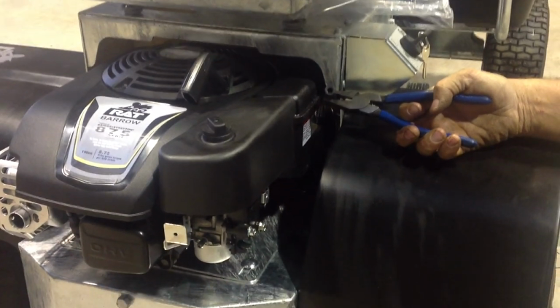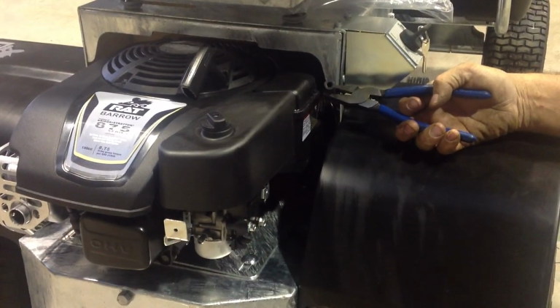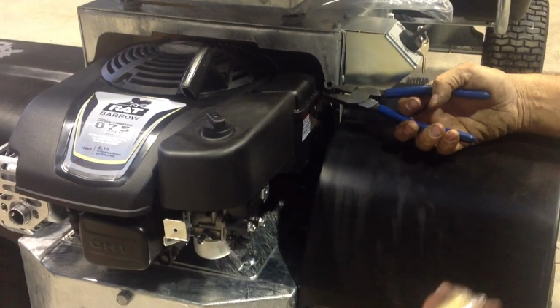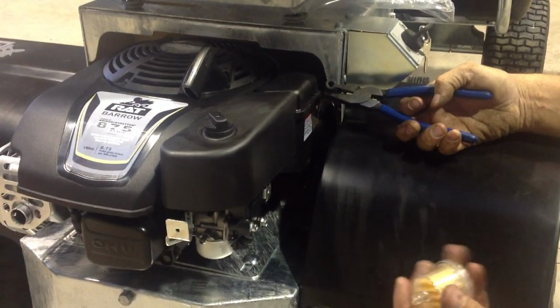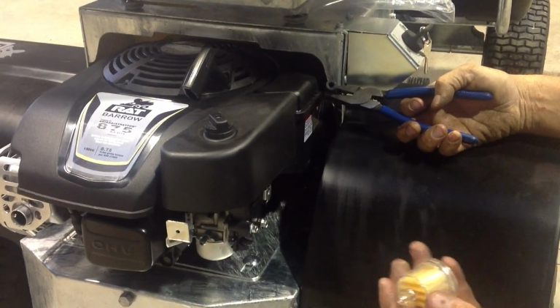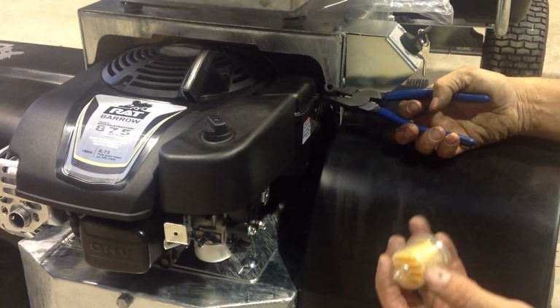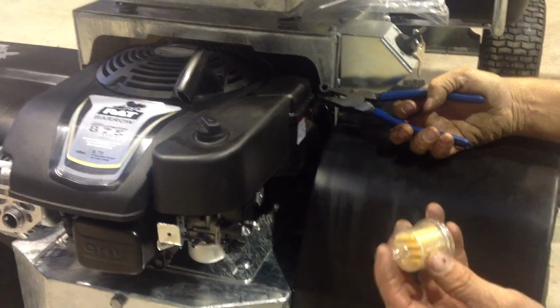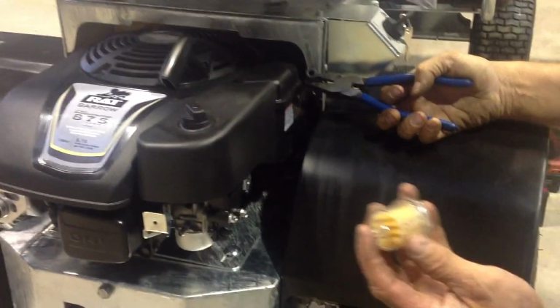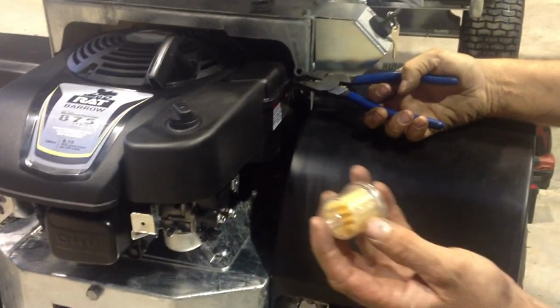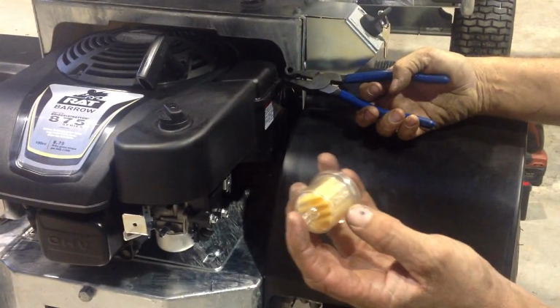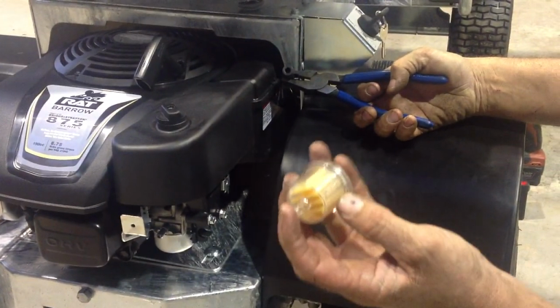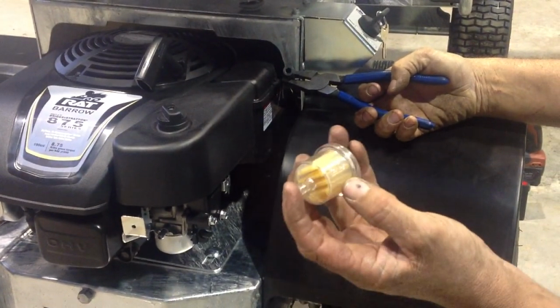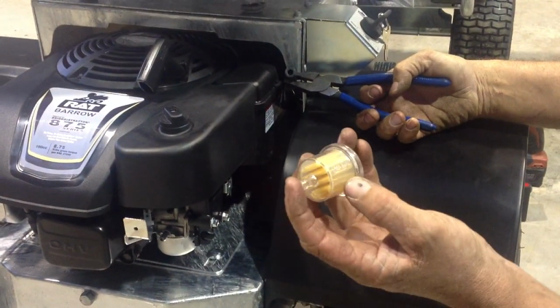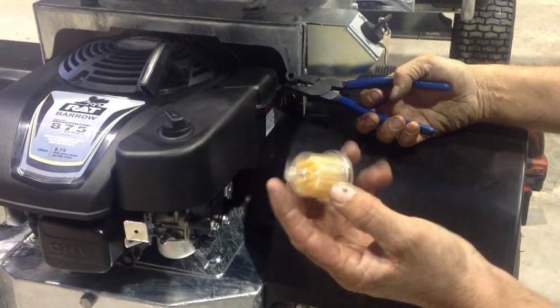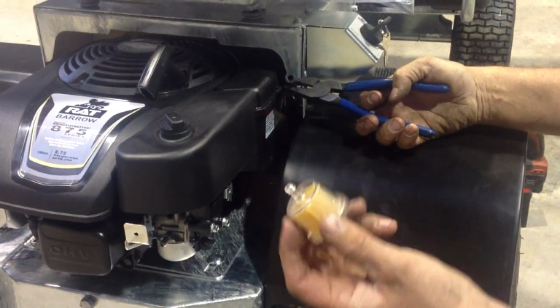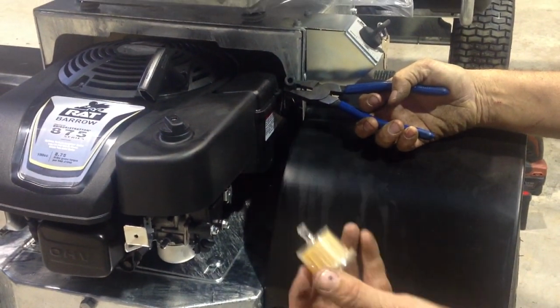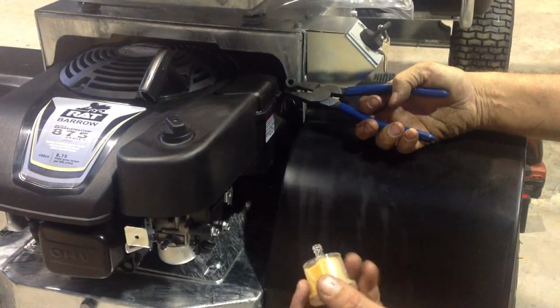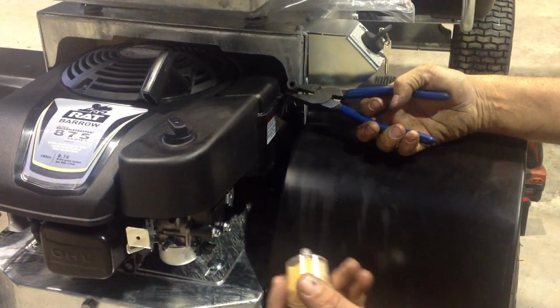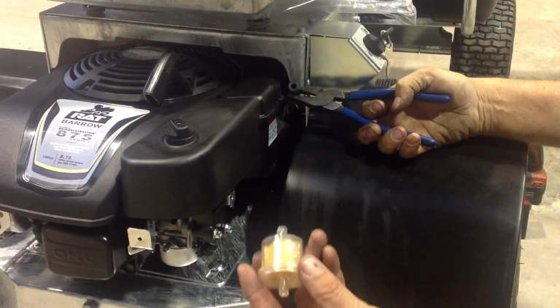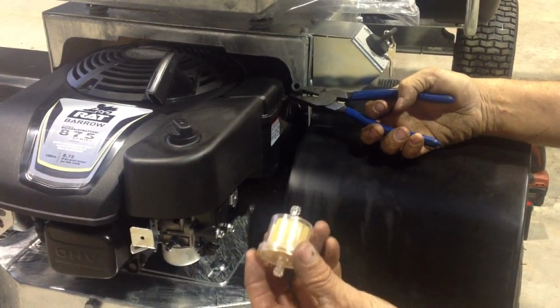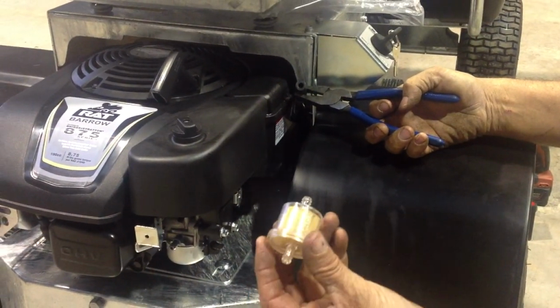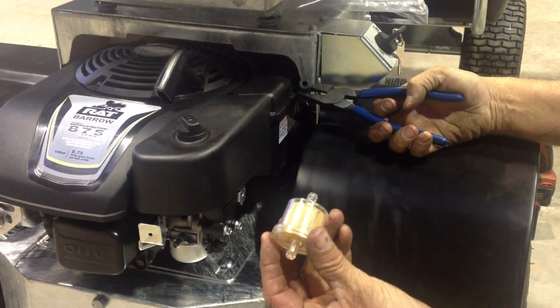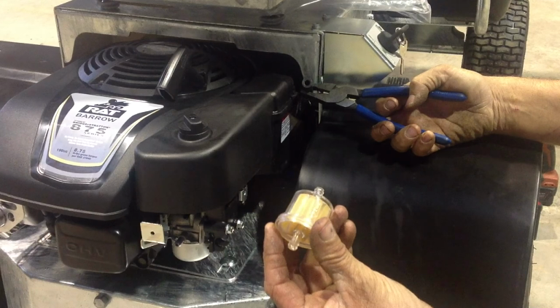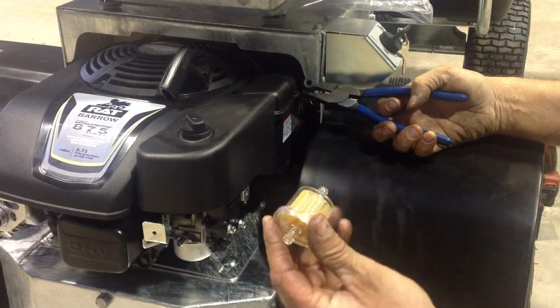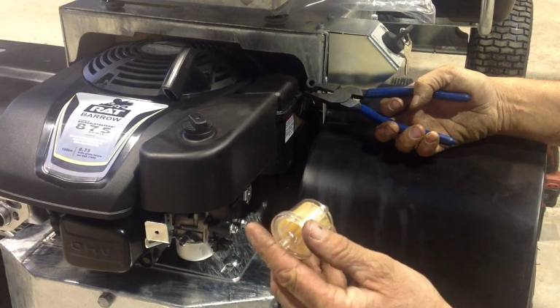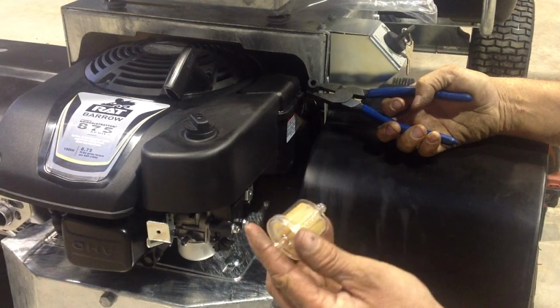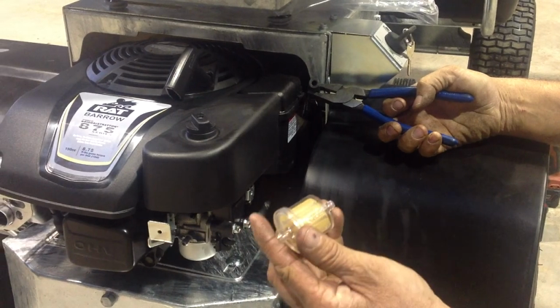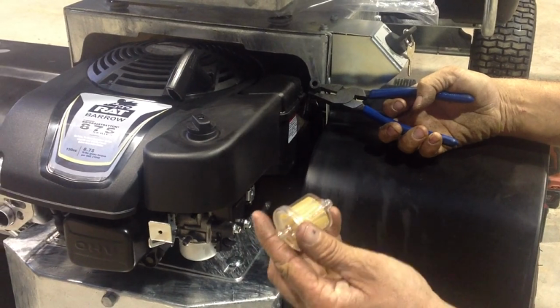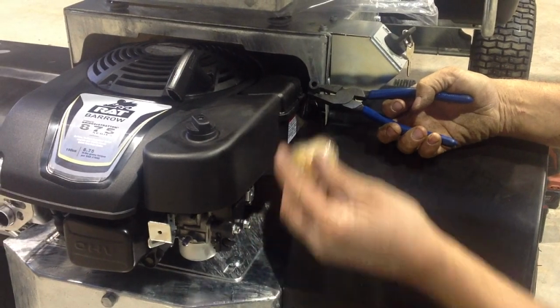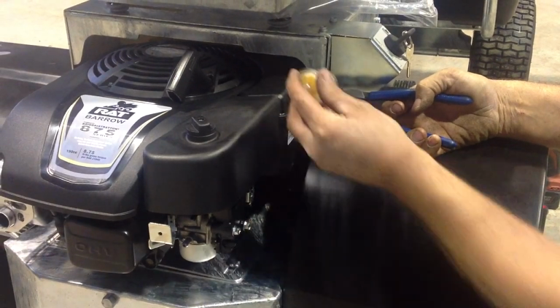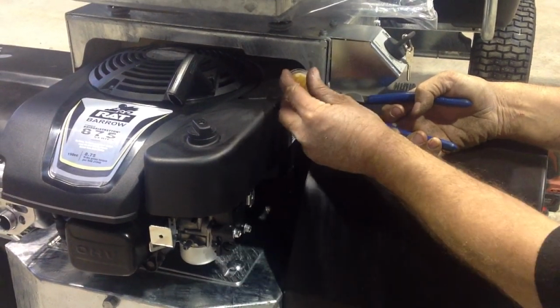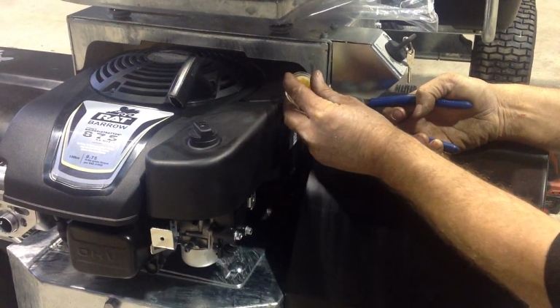The fuel filter has an arrow on it showing the direction of the fuel. Make sure the fuel is going in the right direction.